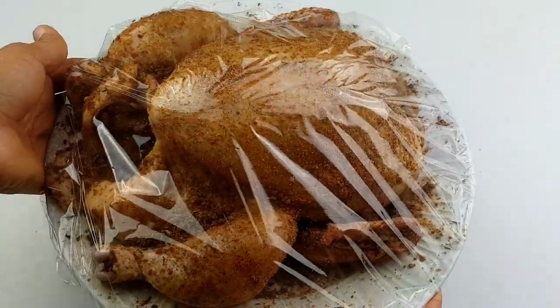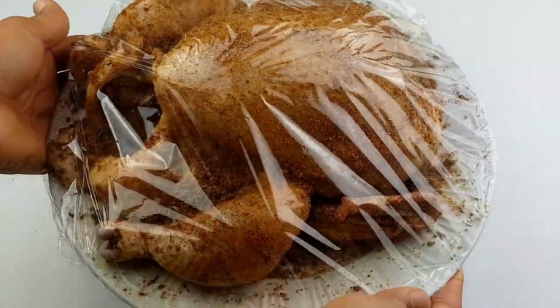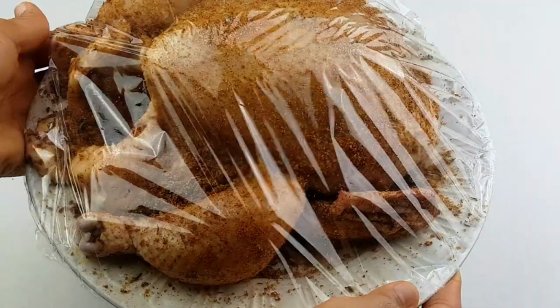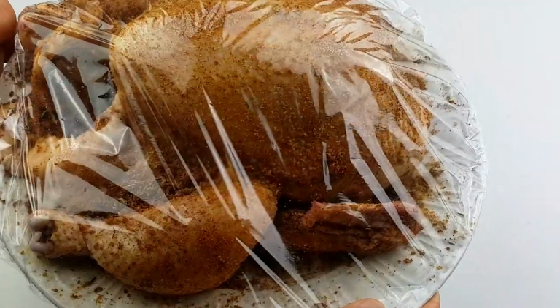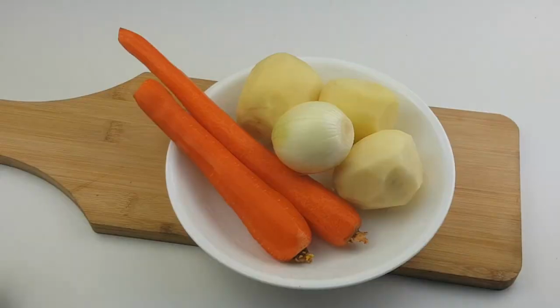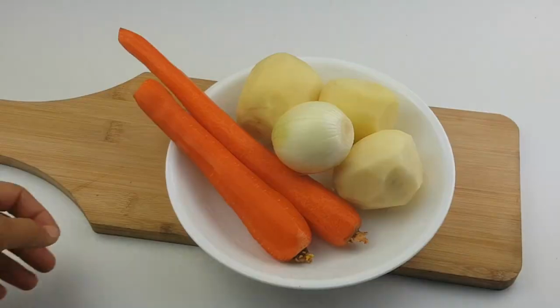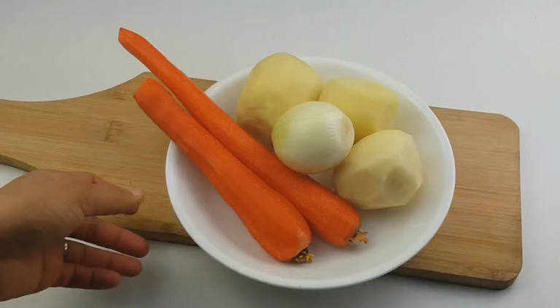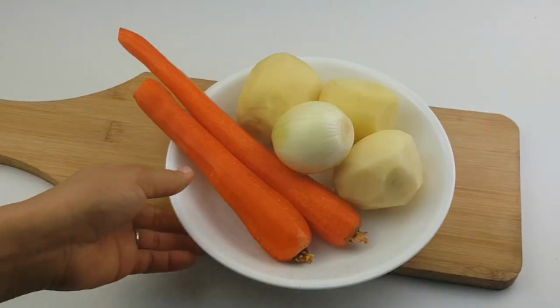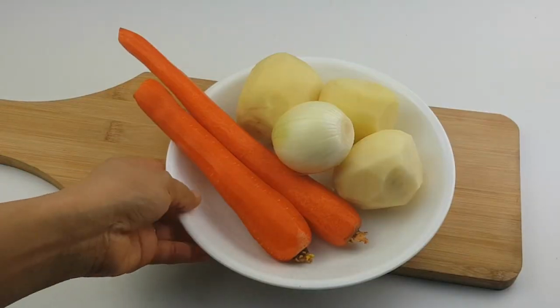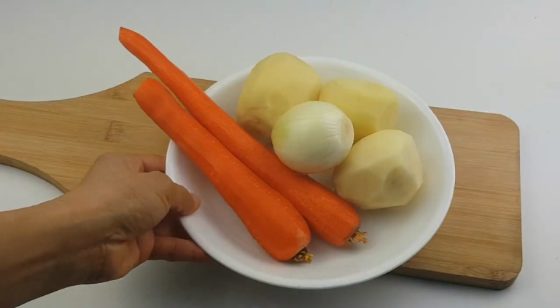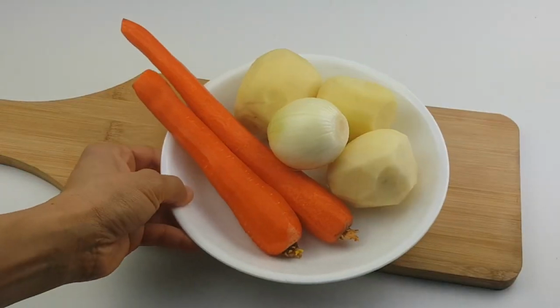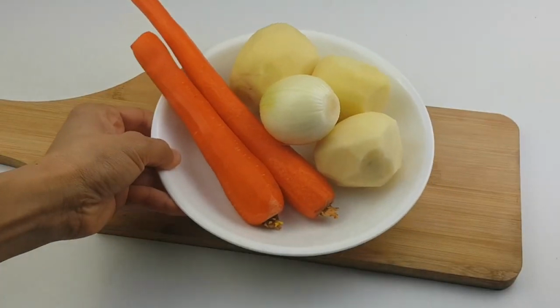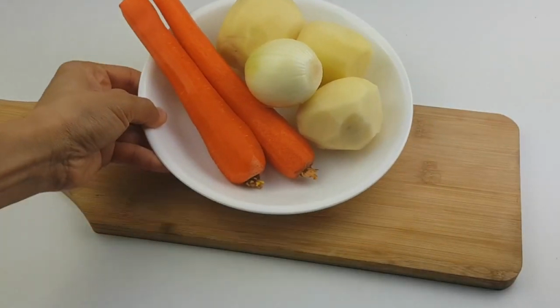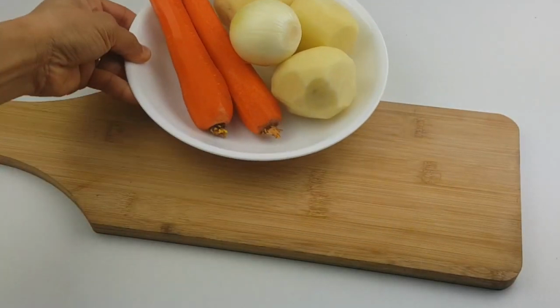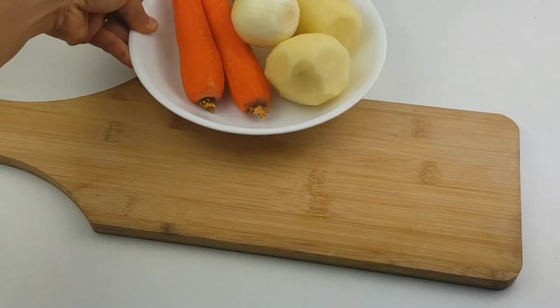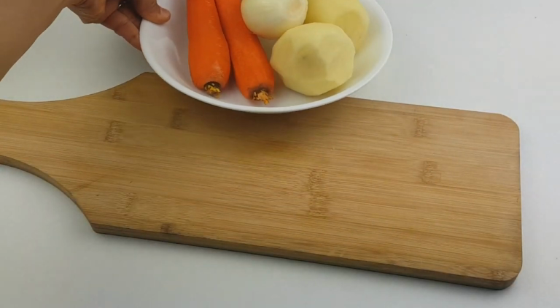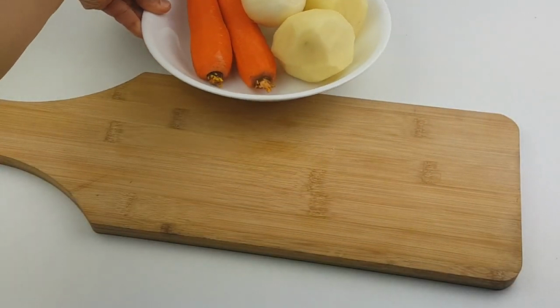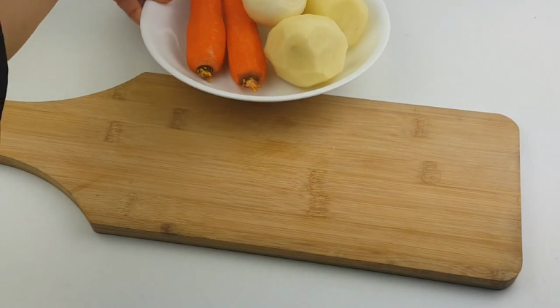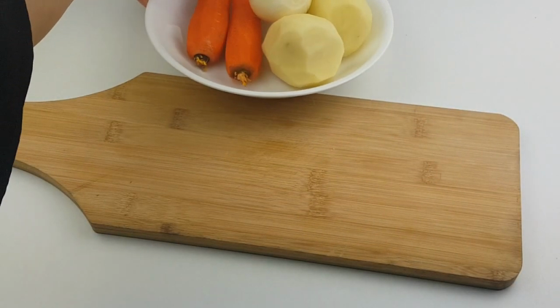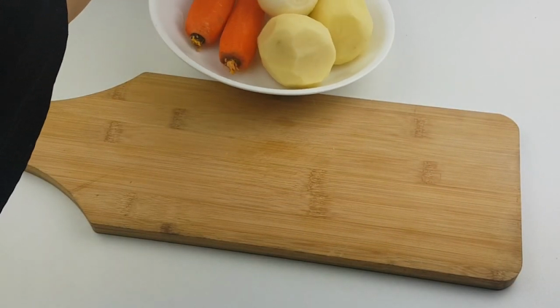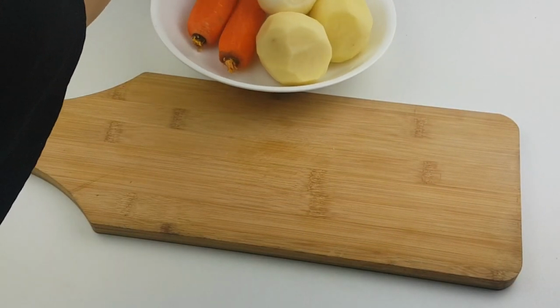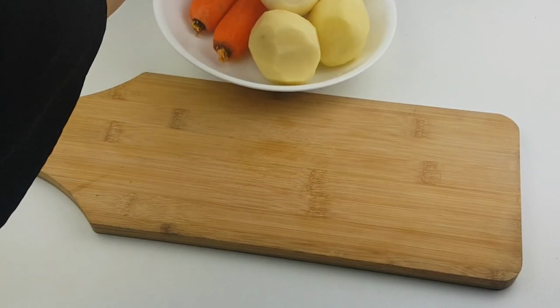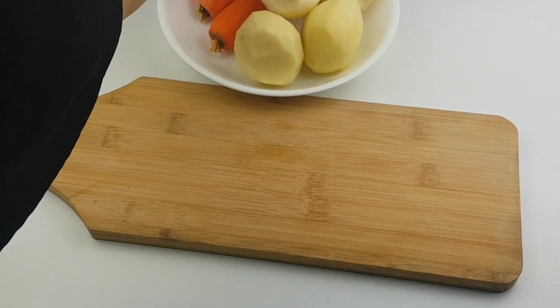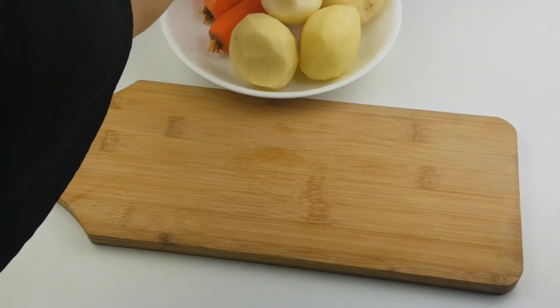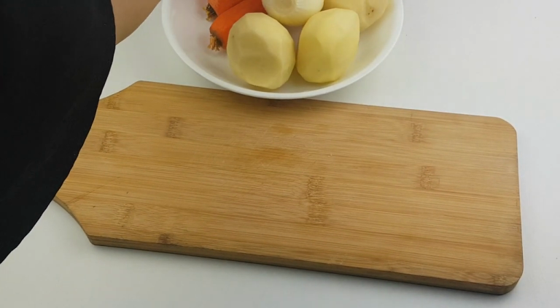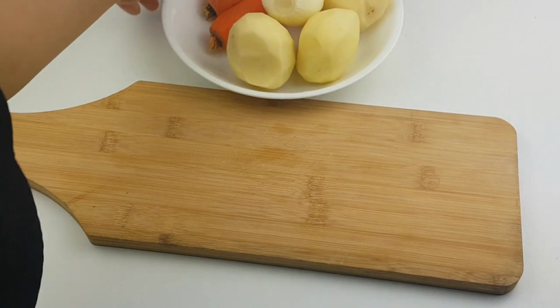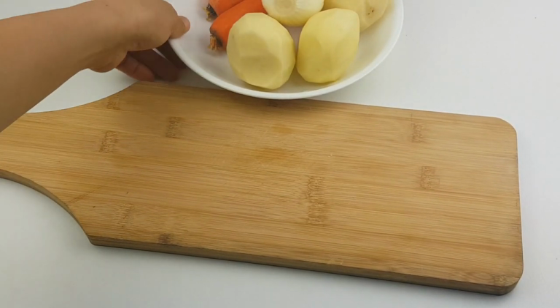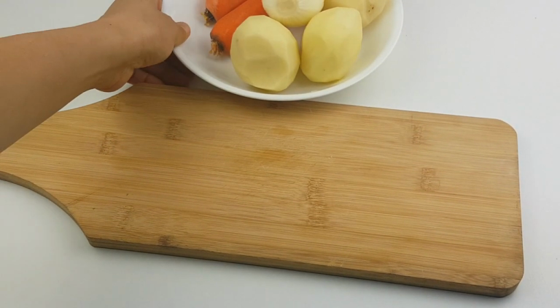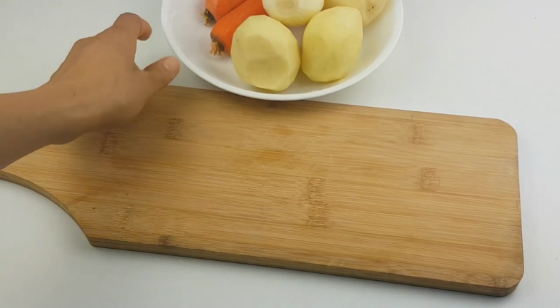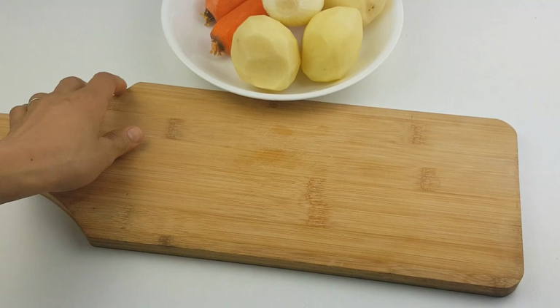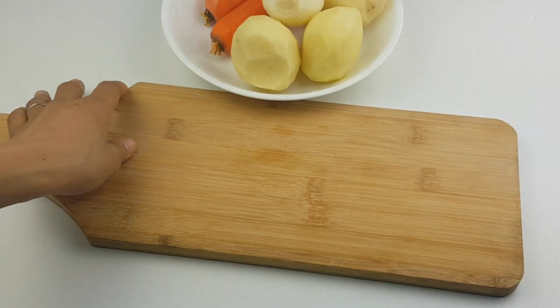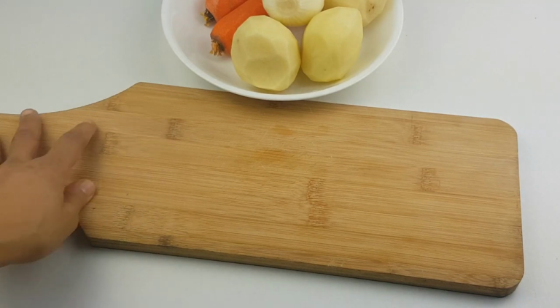Now wrap with a cling film and keep to marinate for at least 1 to 24 hours. I did mine for just one hour because I needed it immediately.